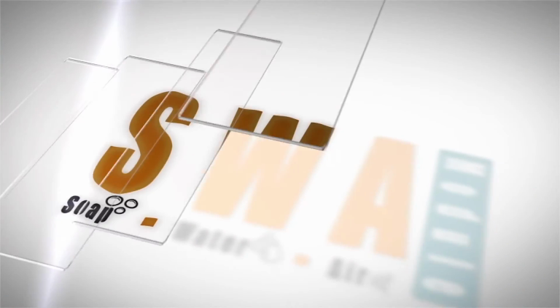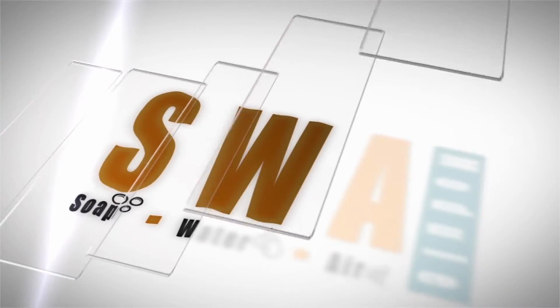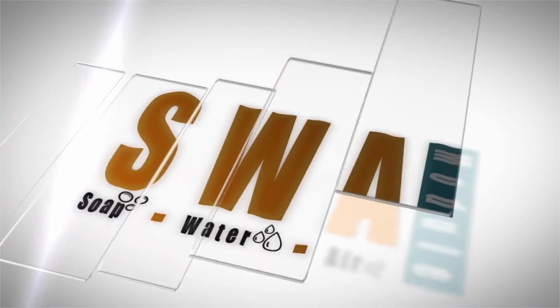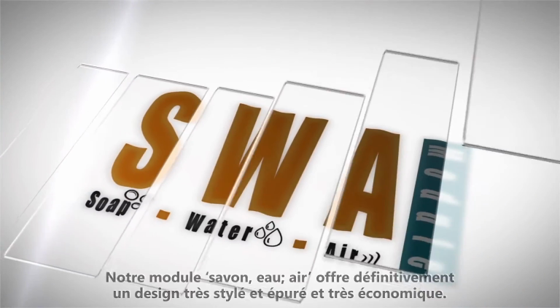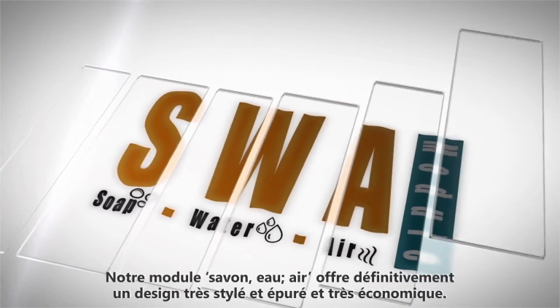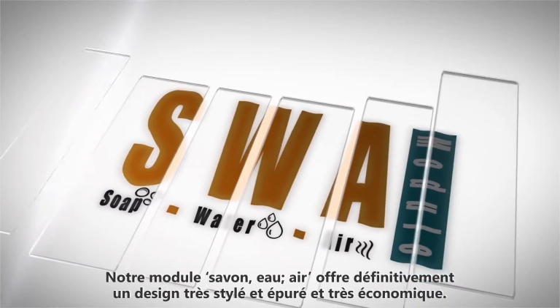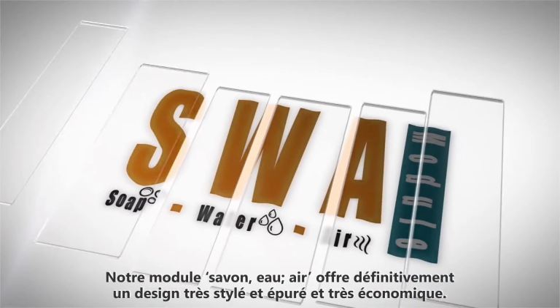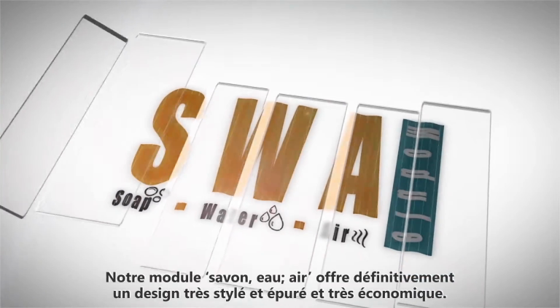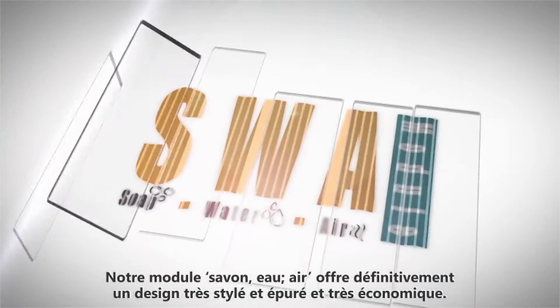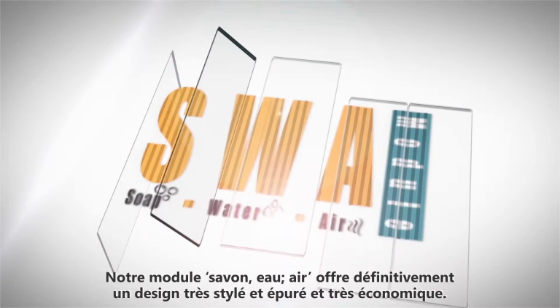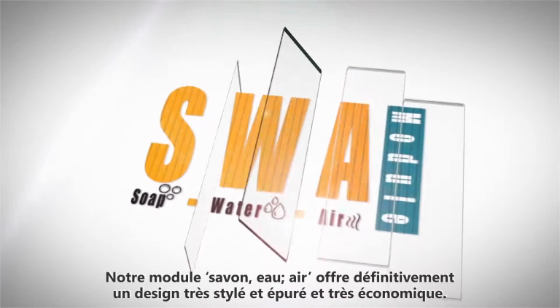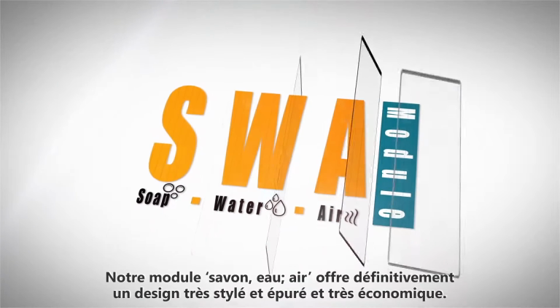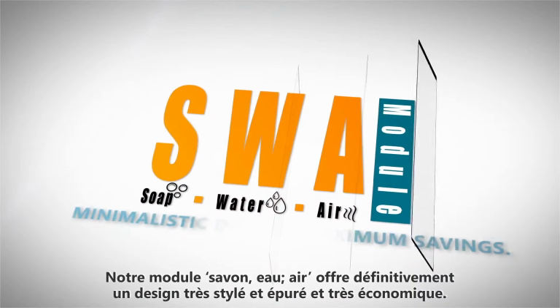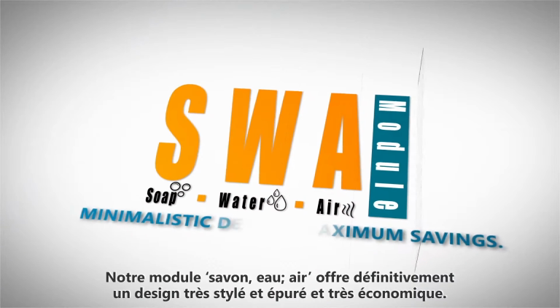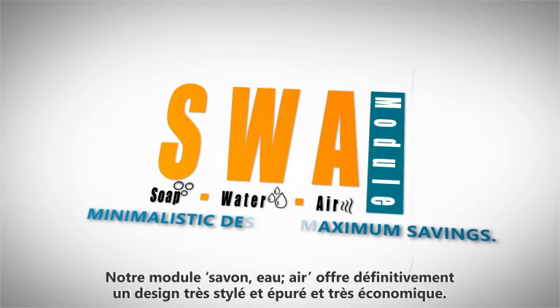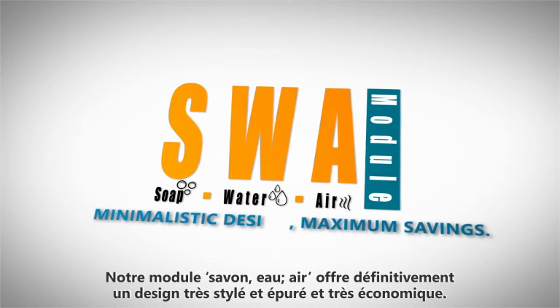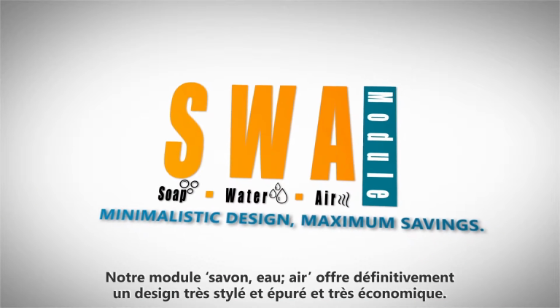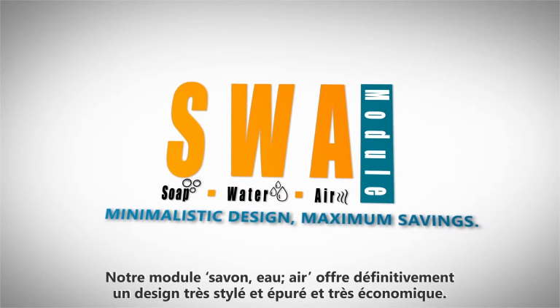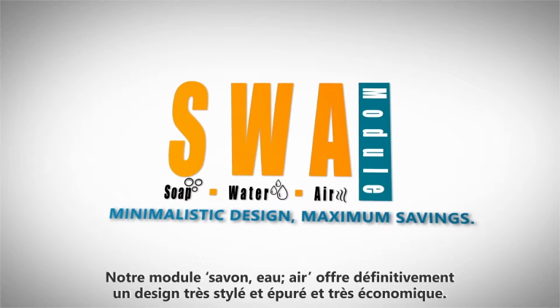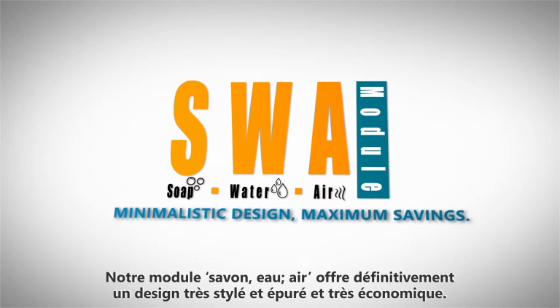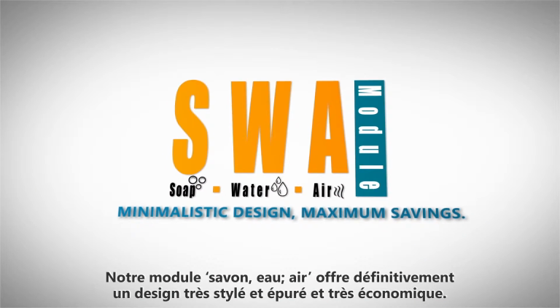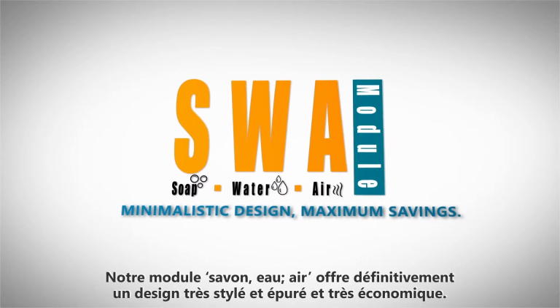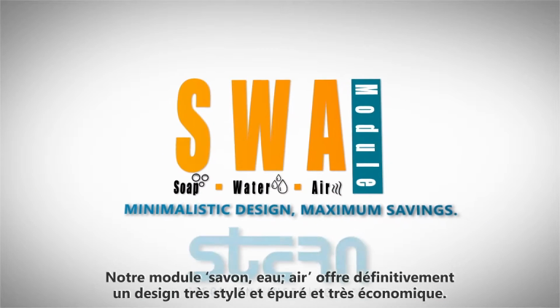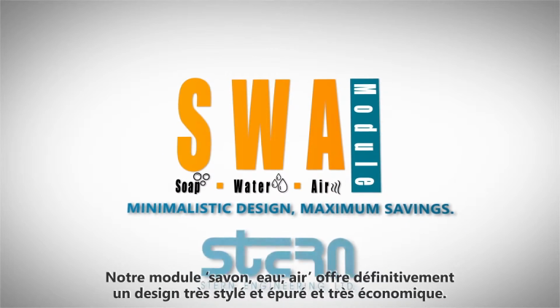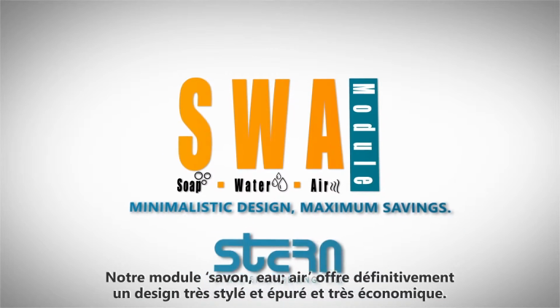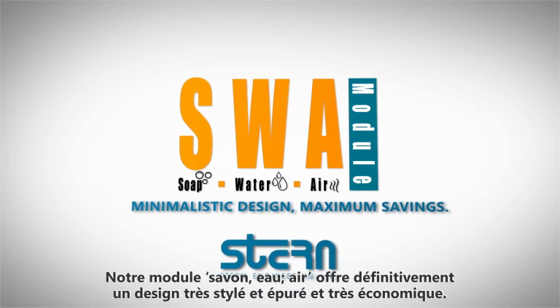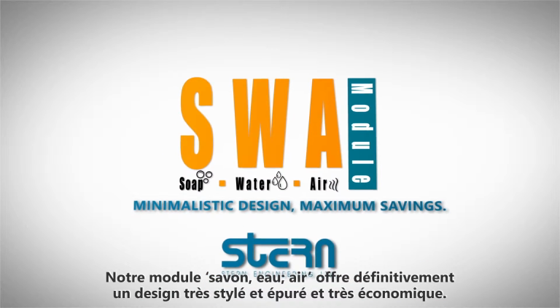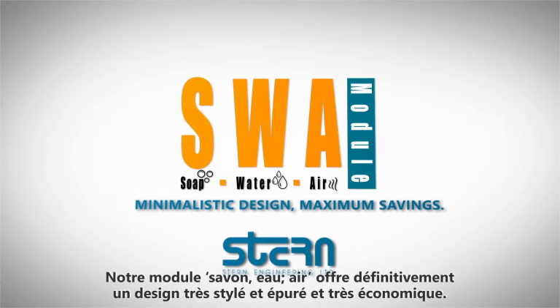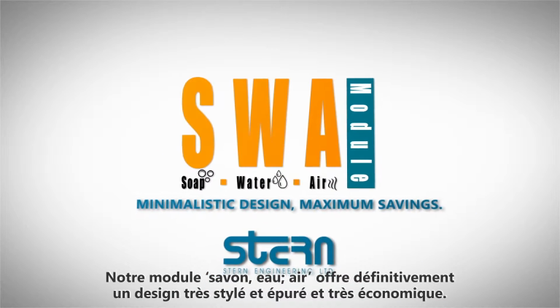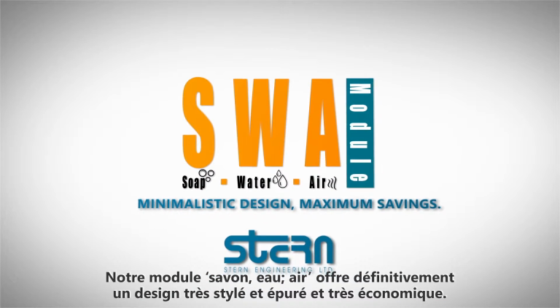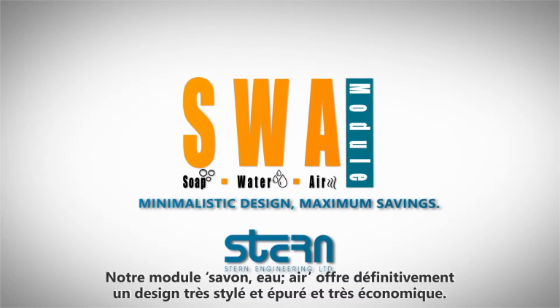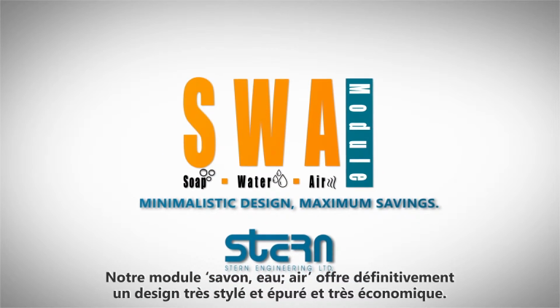The Soap Water Air Module. Minimalistic Design, Maximum Savings. Thank you.